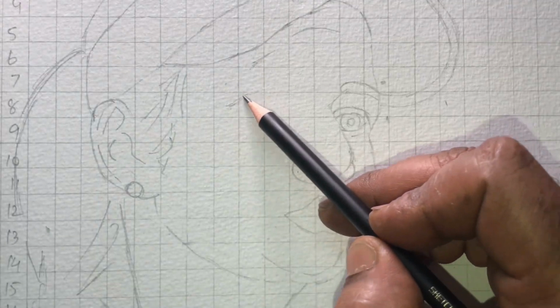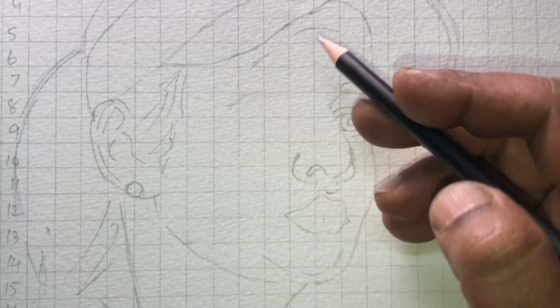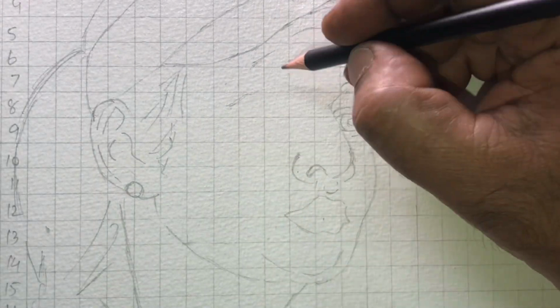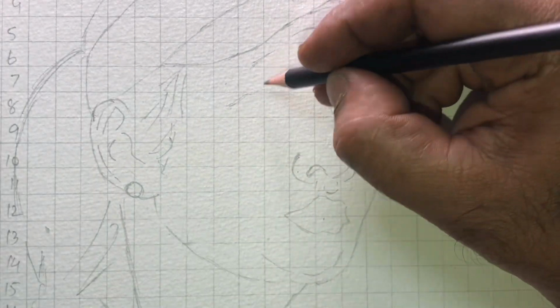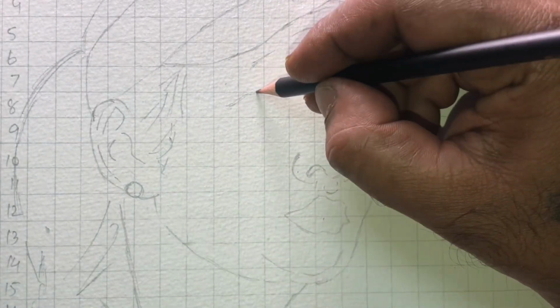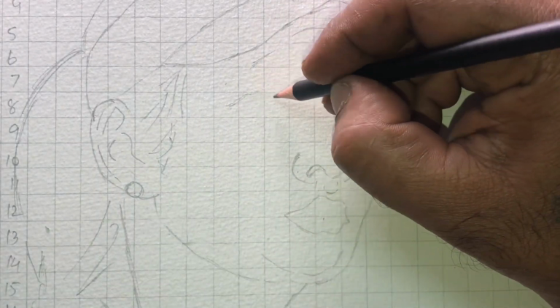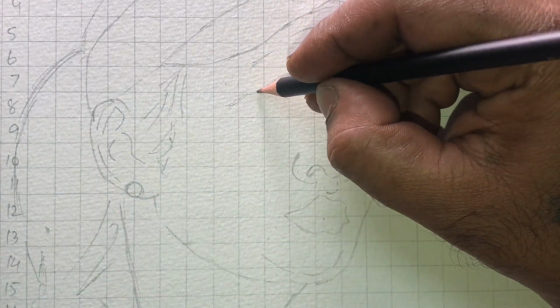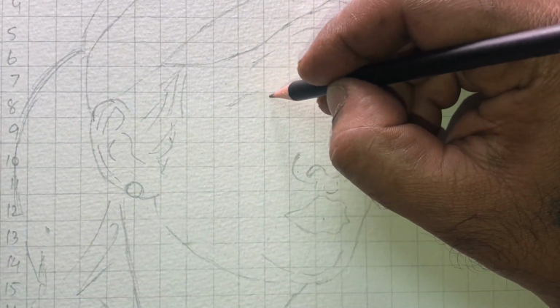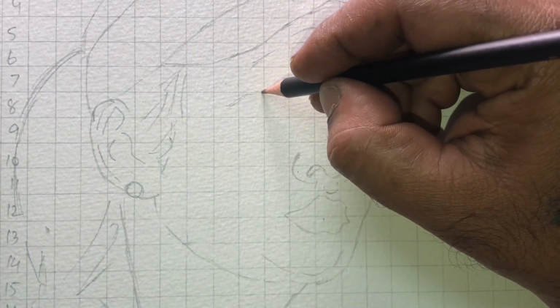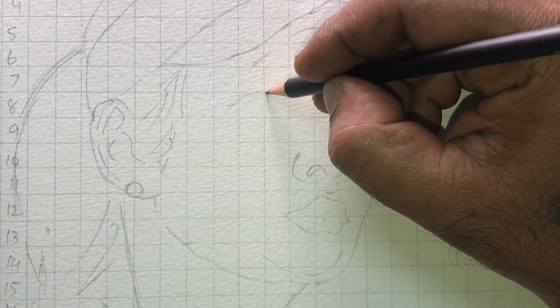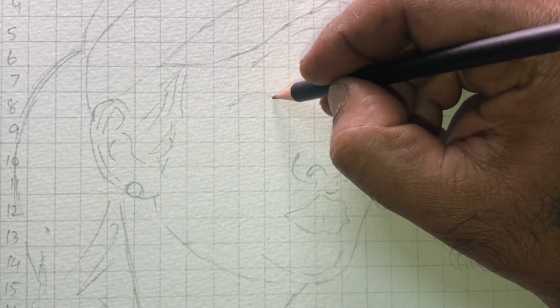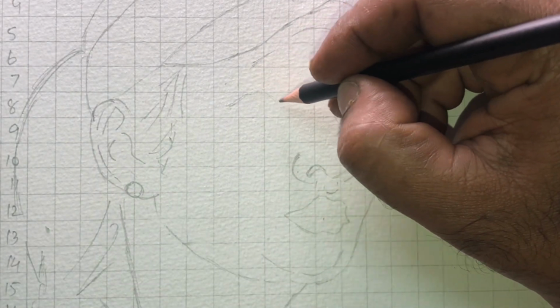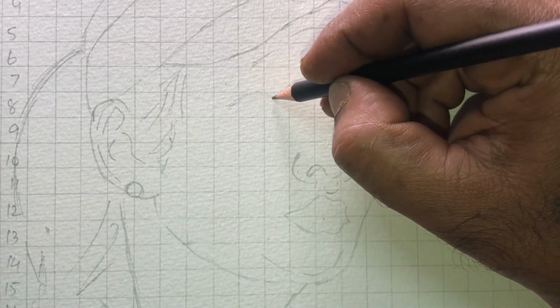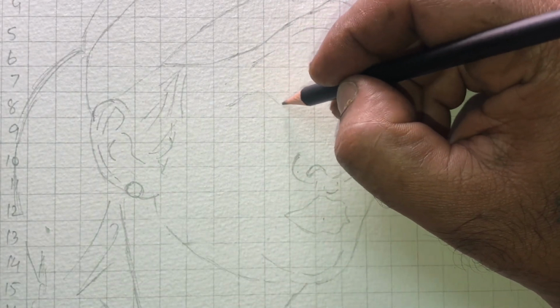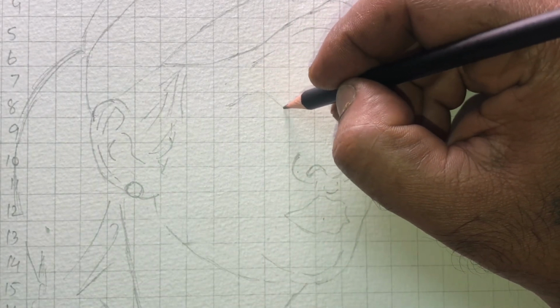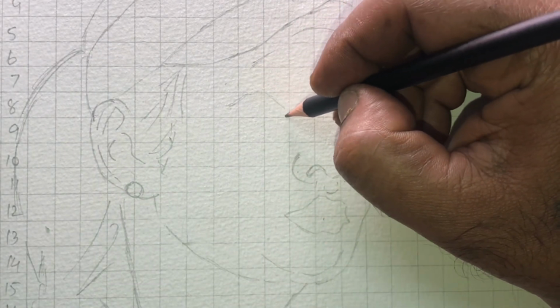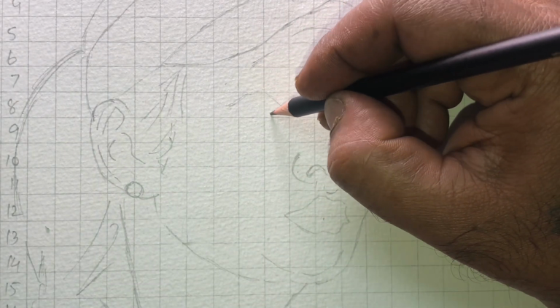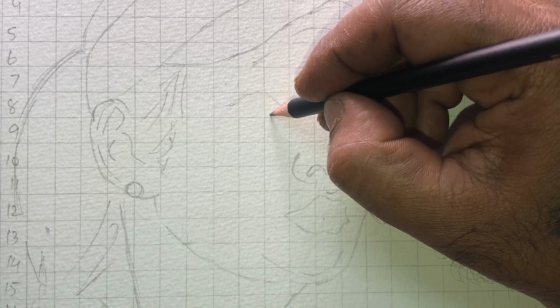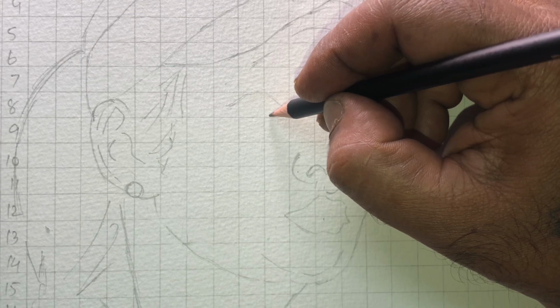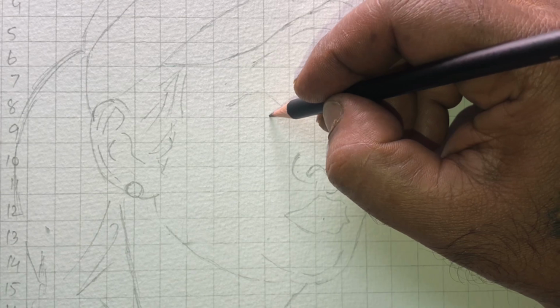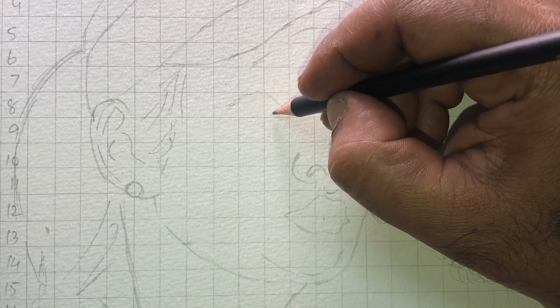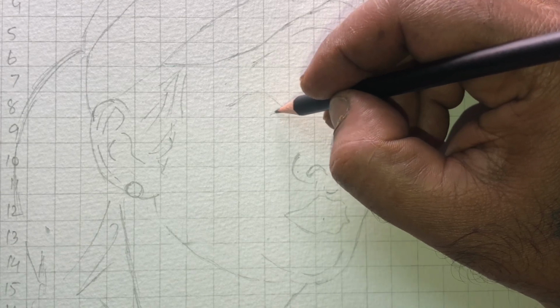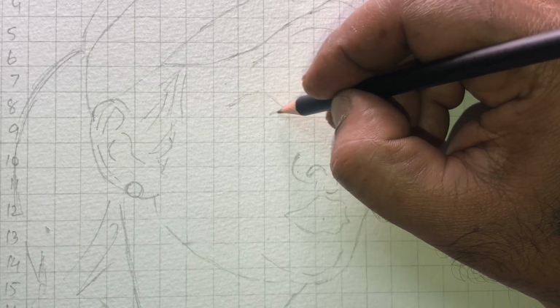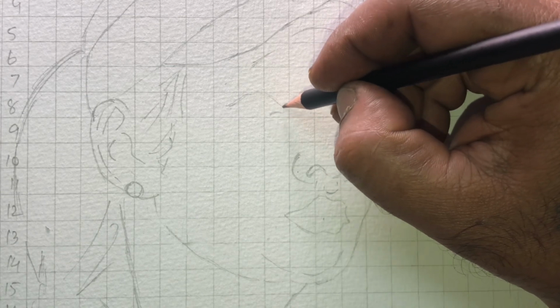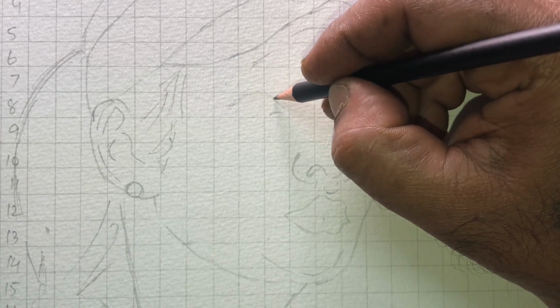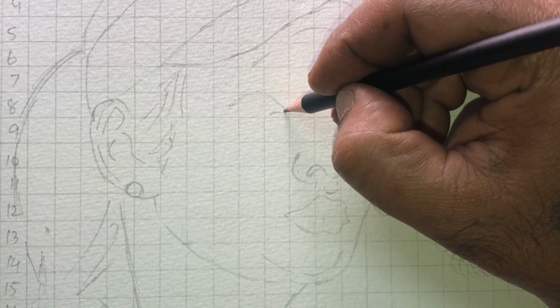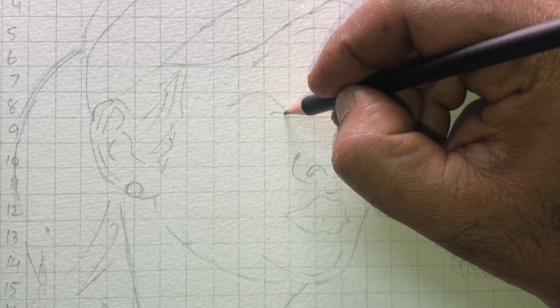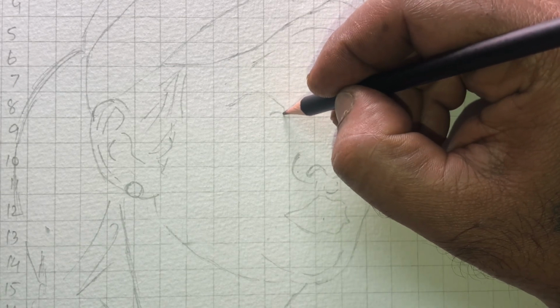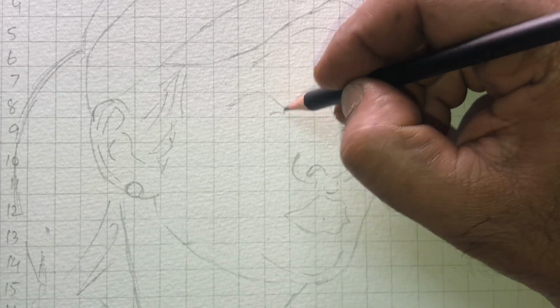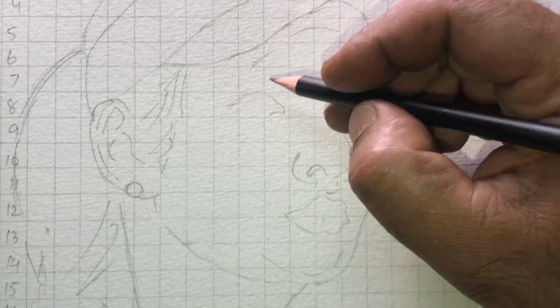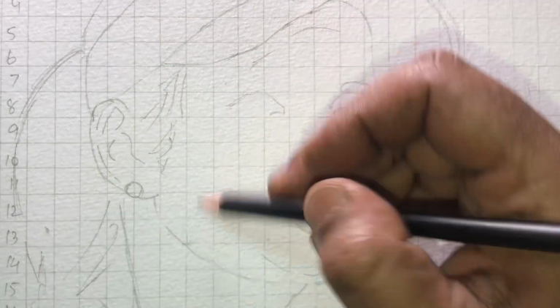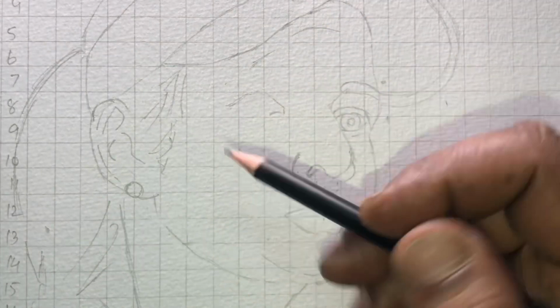Now you can see how many lines are in each box and check how to start and how to finish. You can follow that as you go.